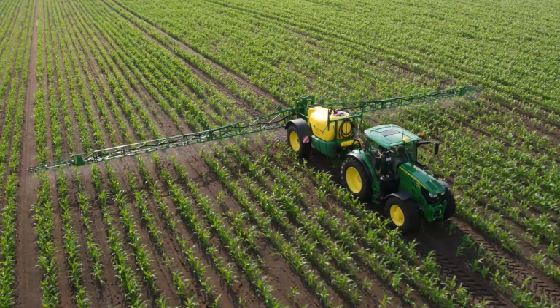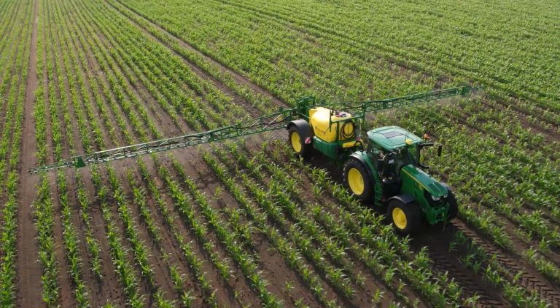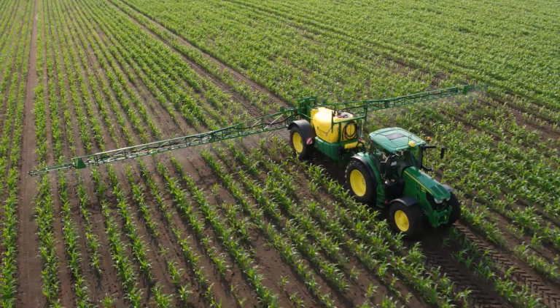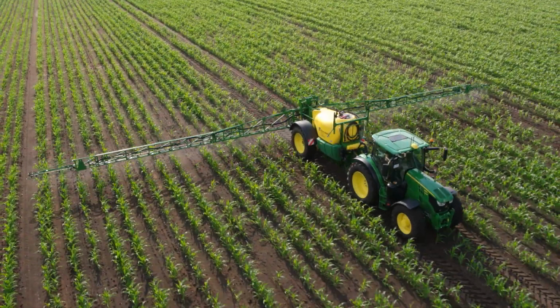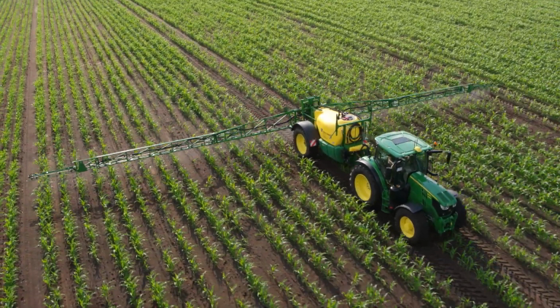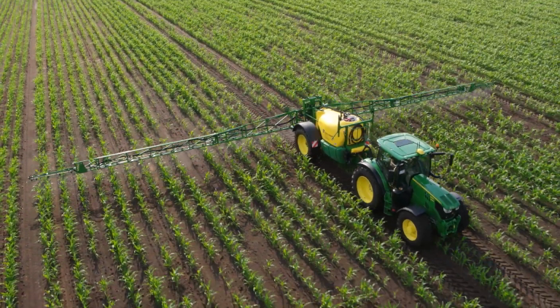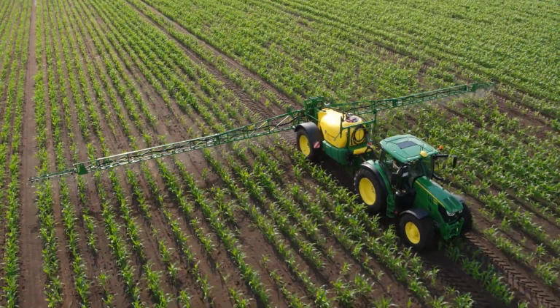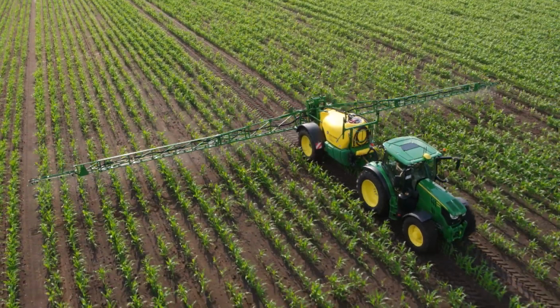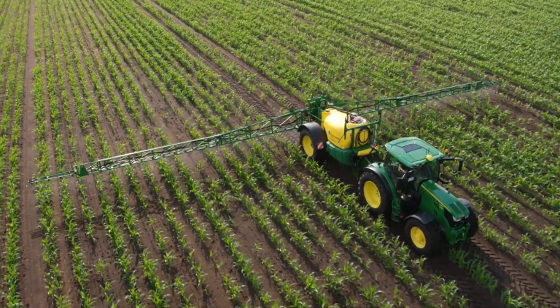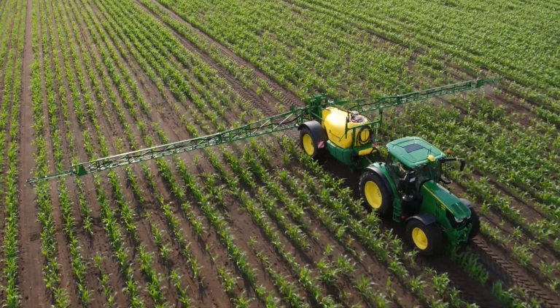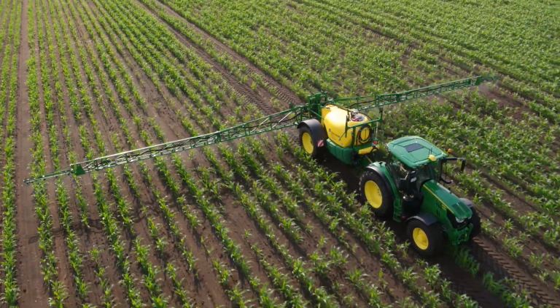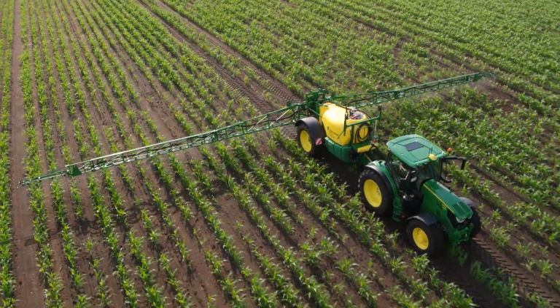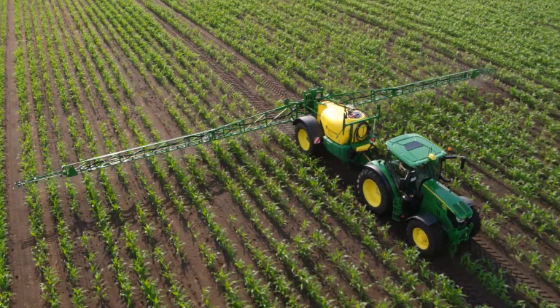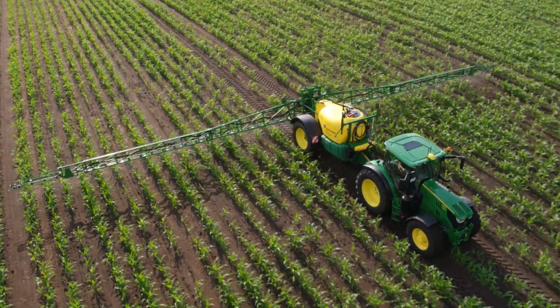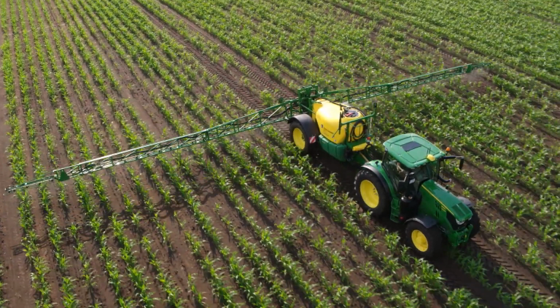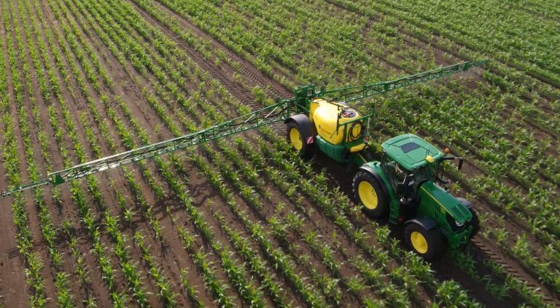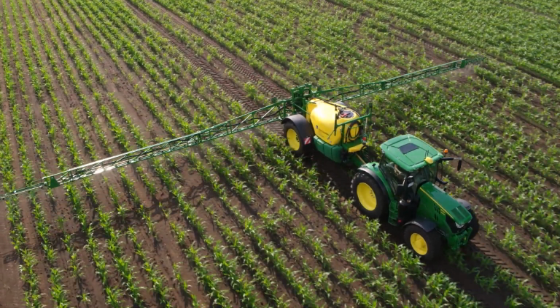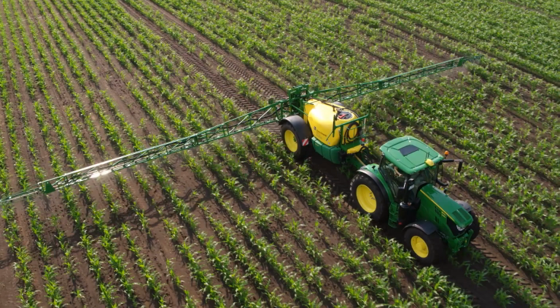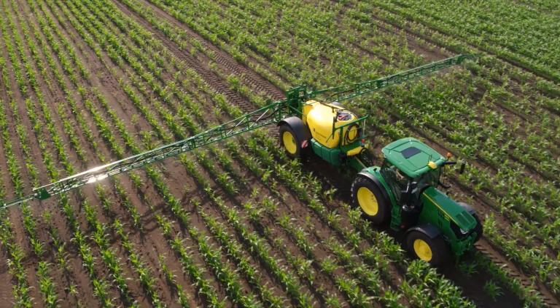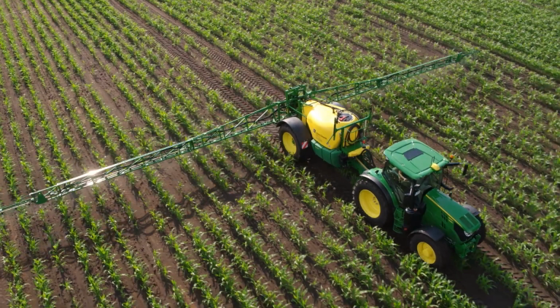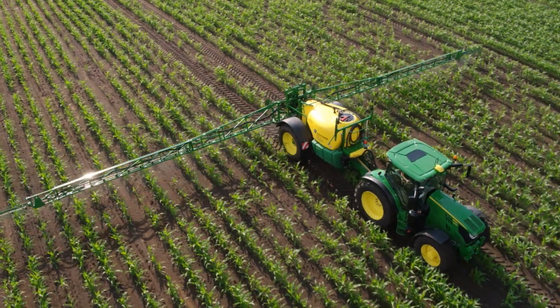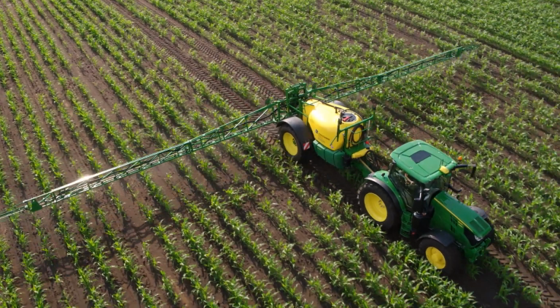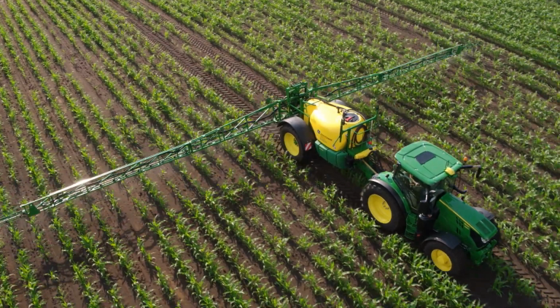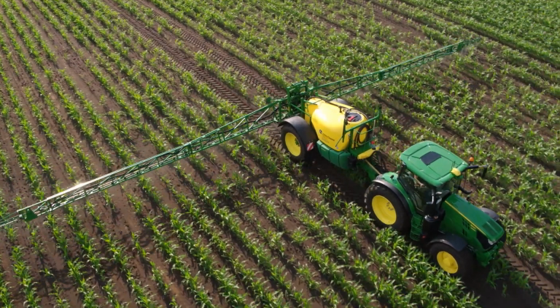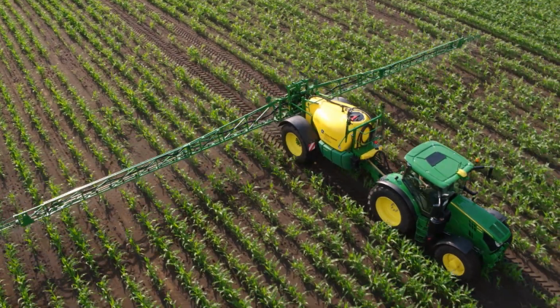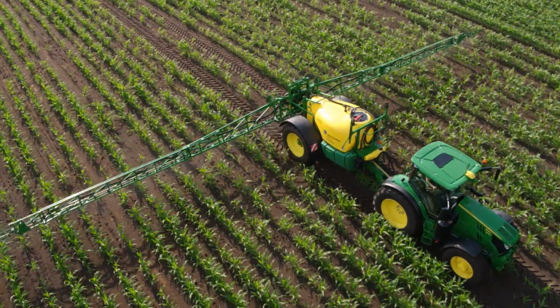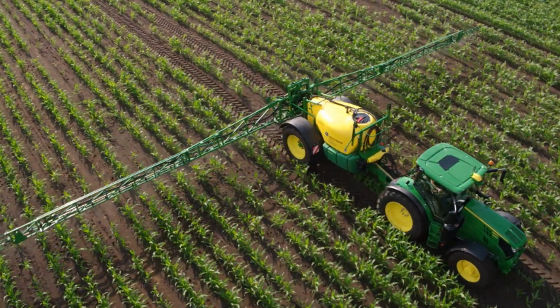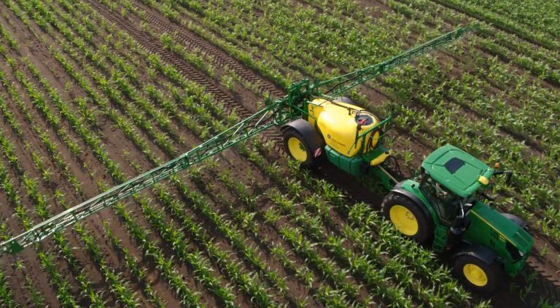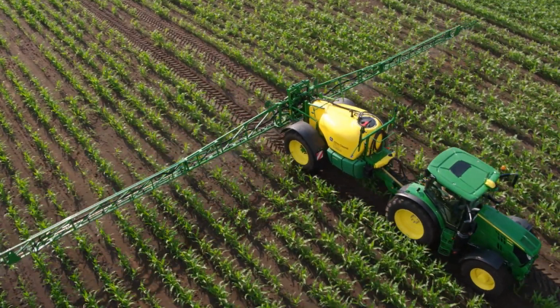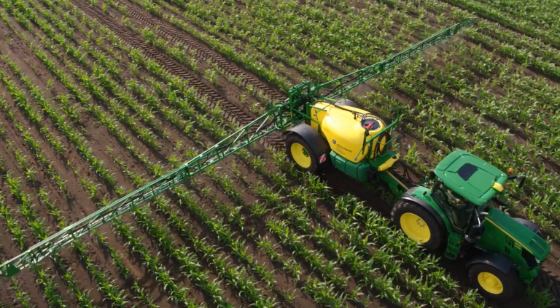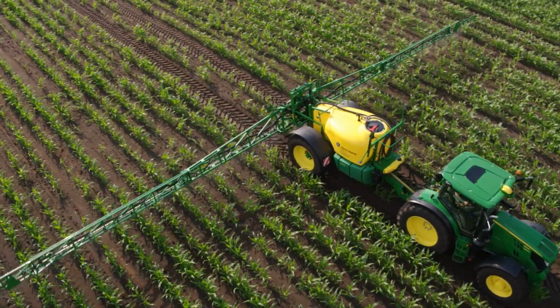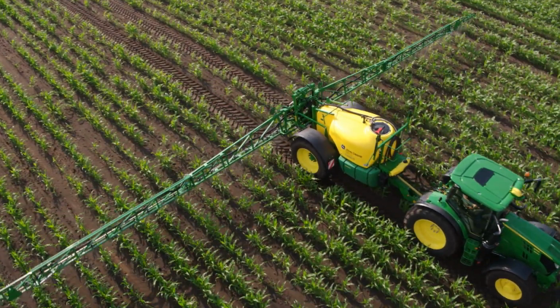Benefit from guidance without guidance lines. Get ahead with AutoTrack.